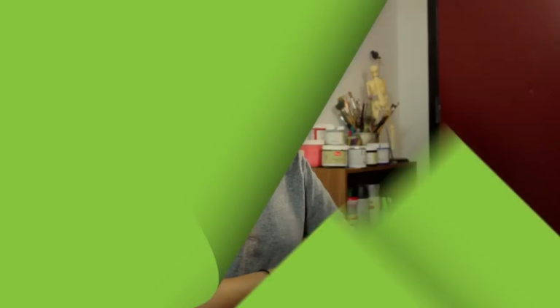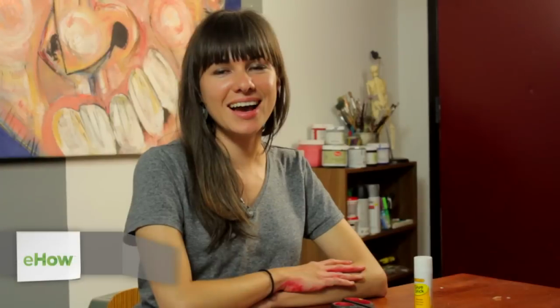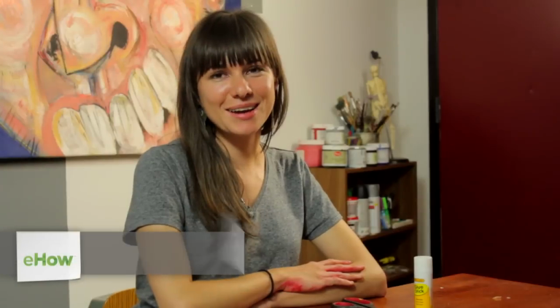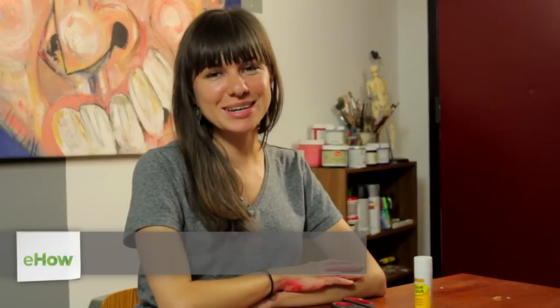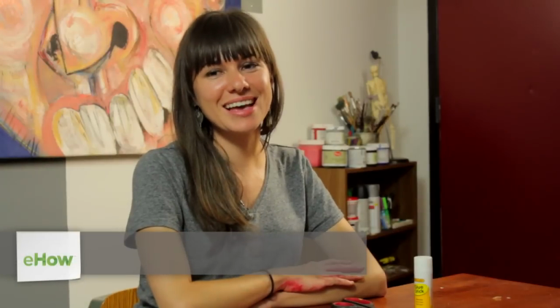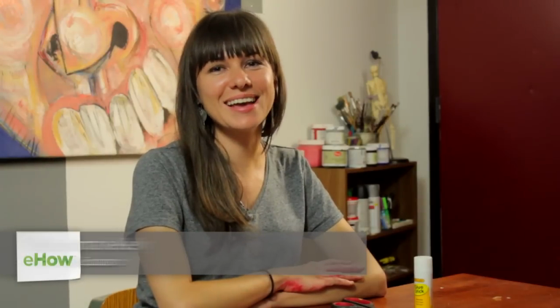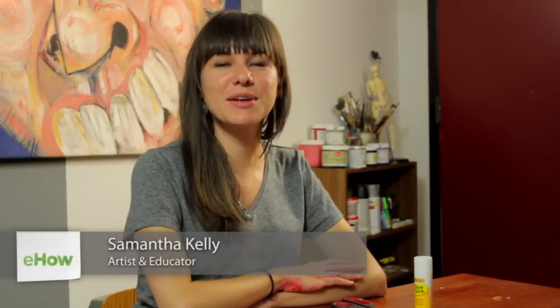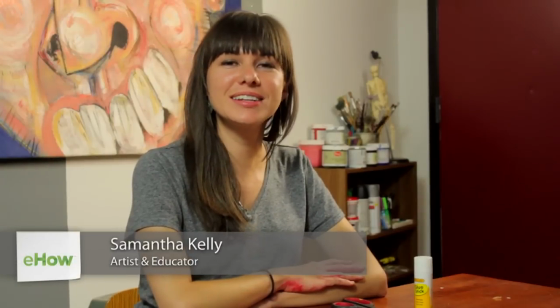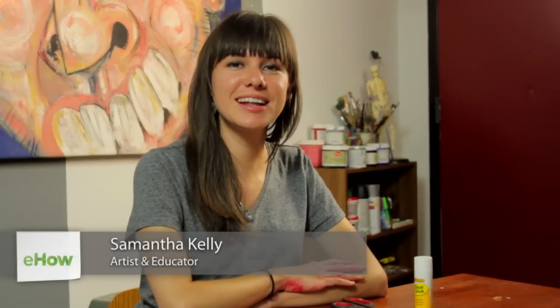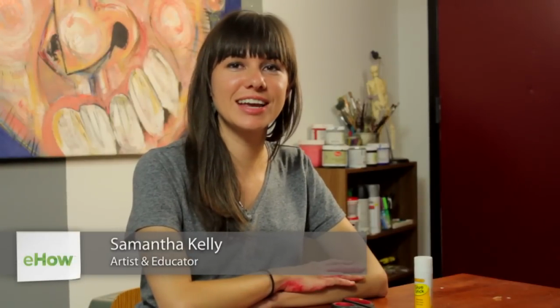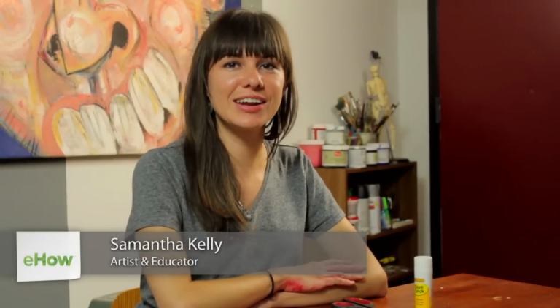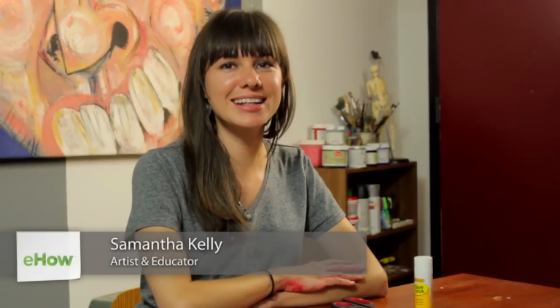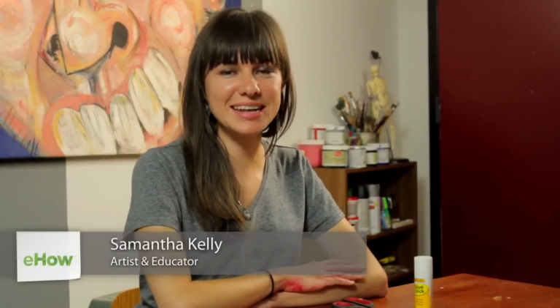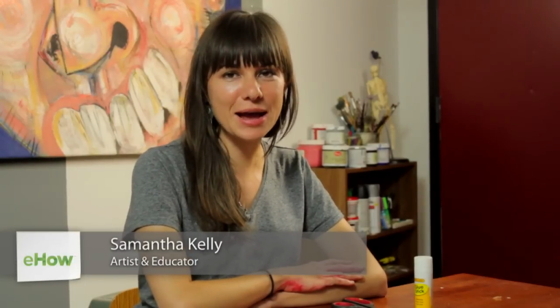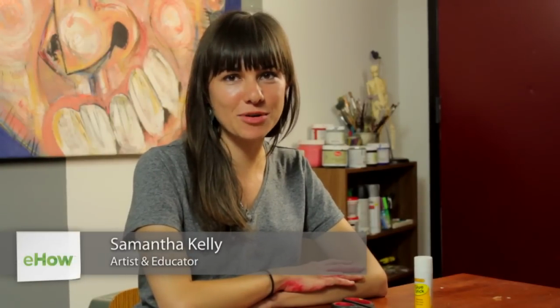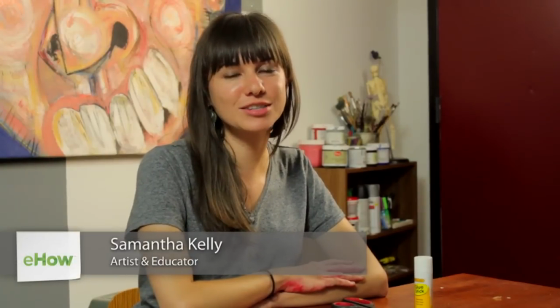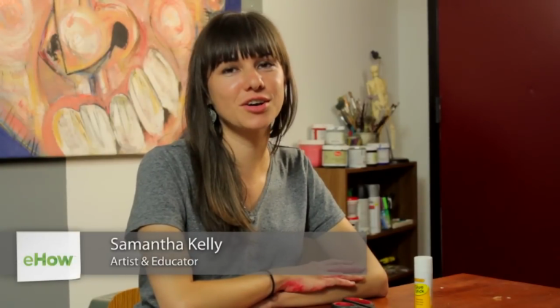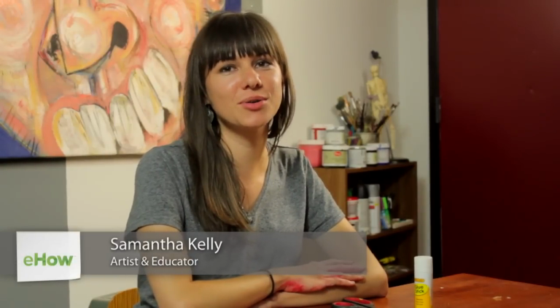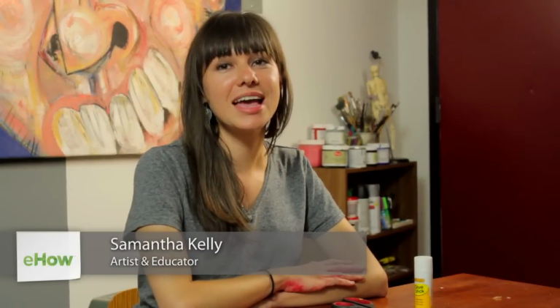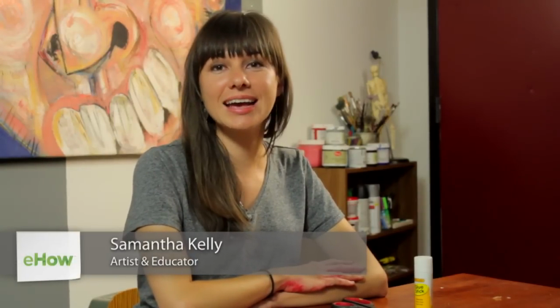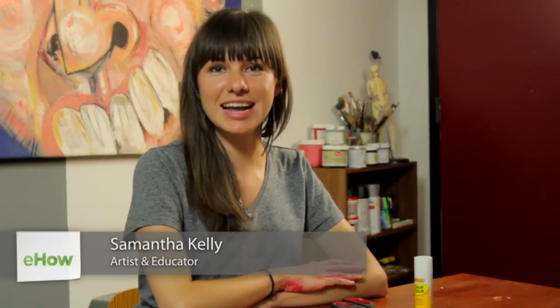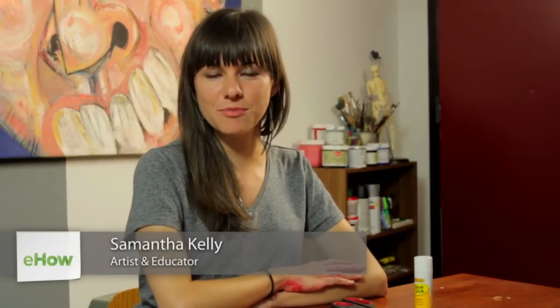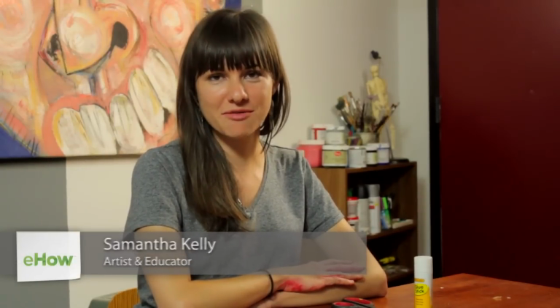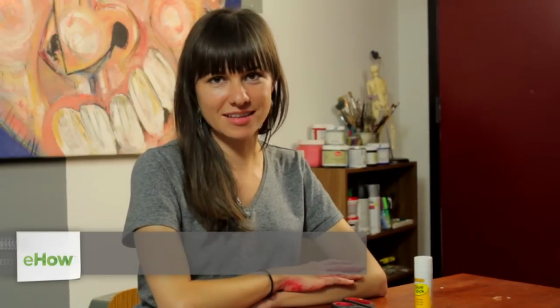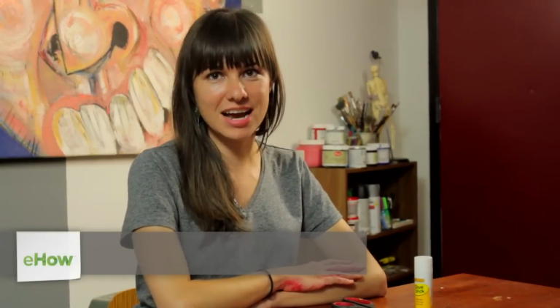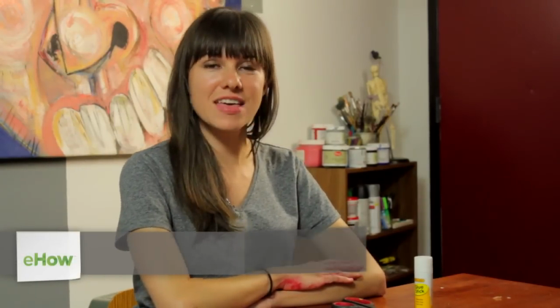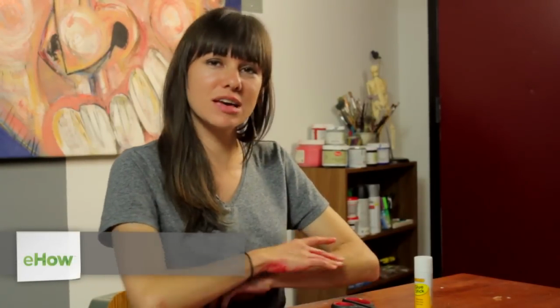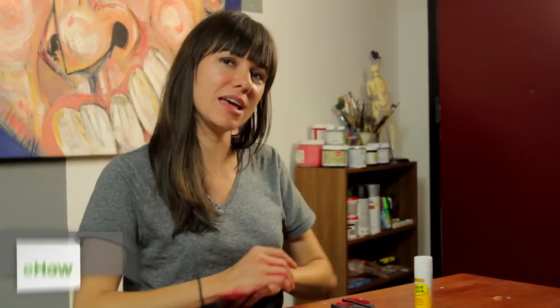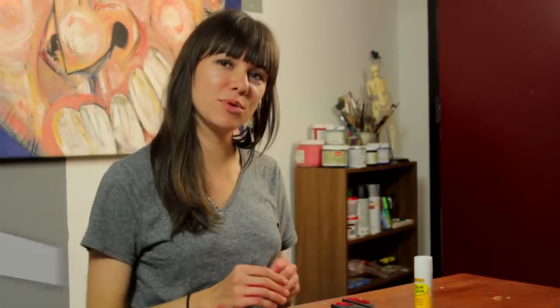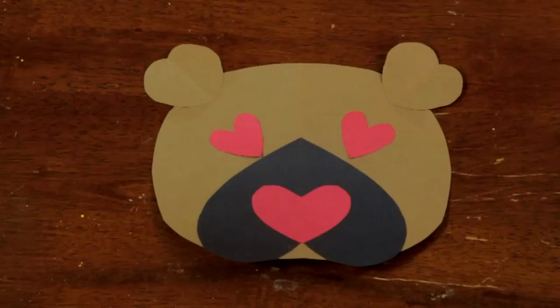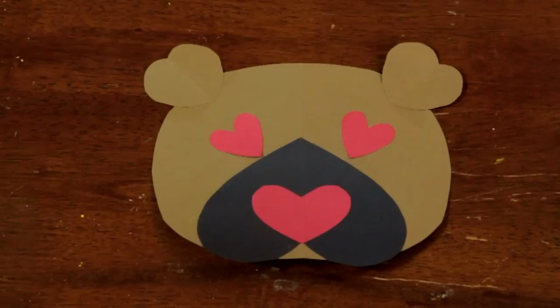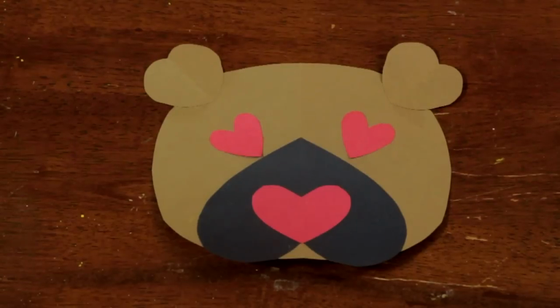Hi, I'm Sam Kelly. I'm an artist and educator and today I'm going to show you a teddy bear Valentine that you can make with your preschoolers.